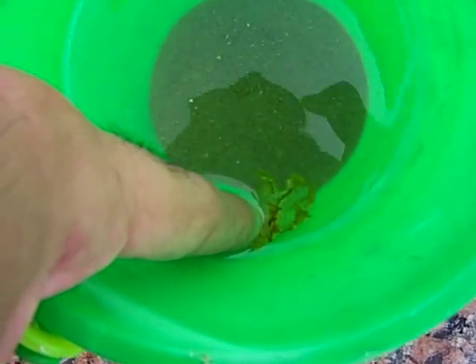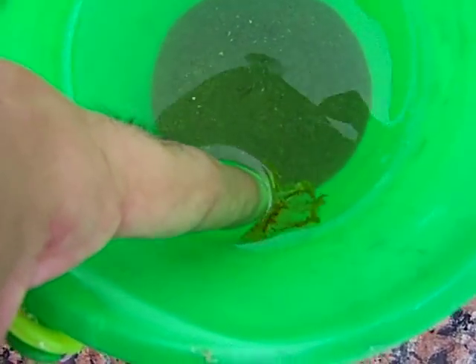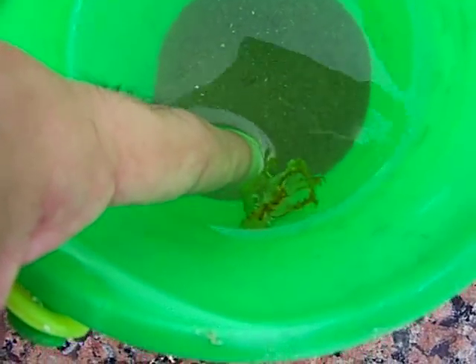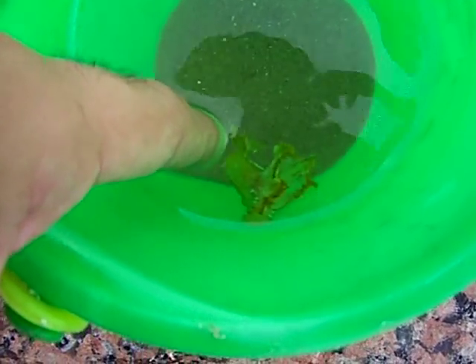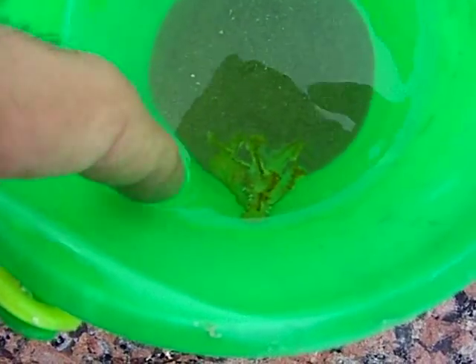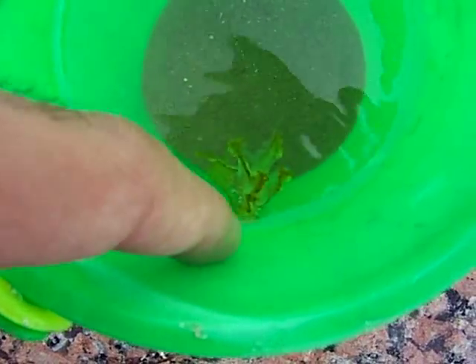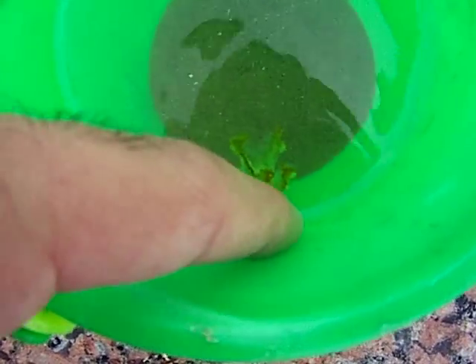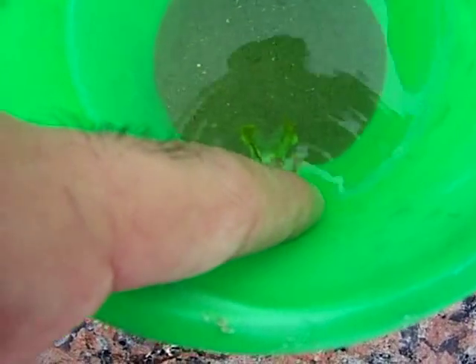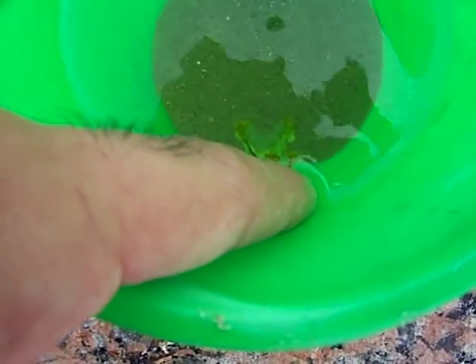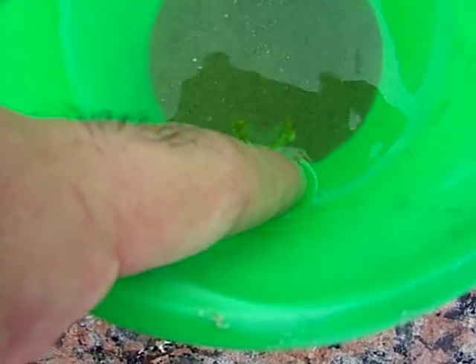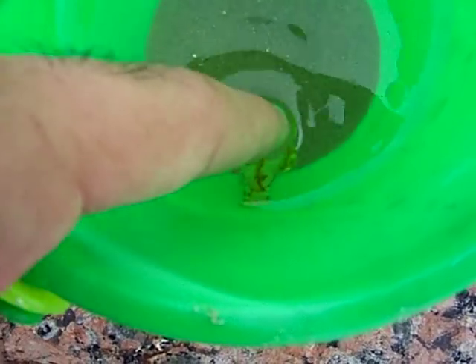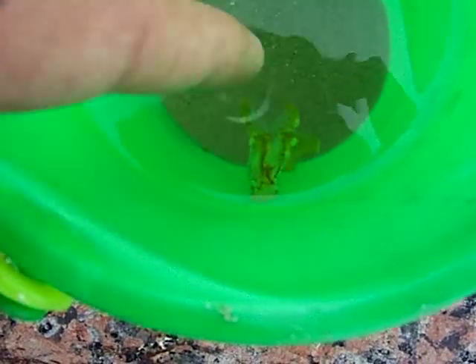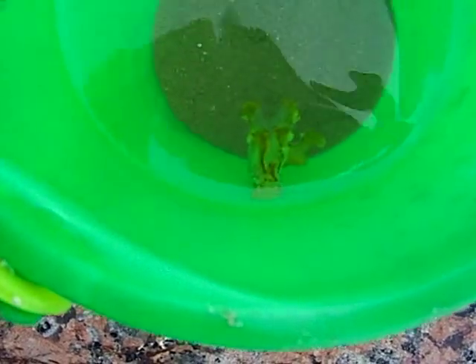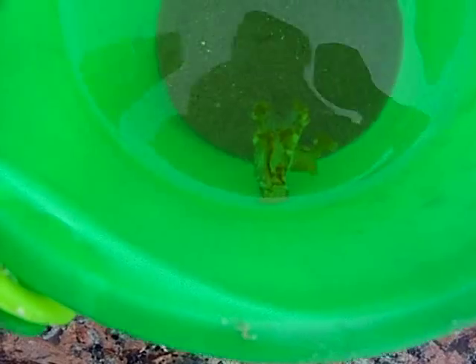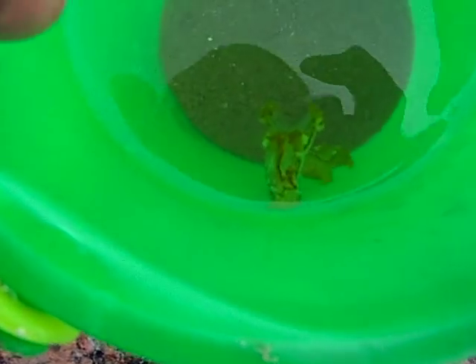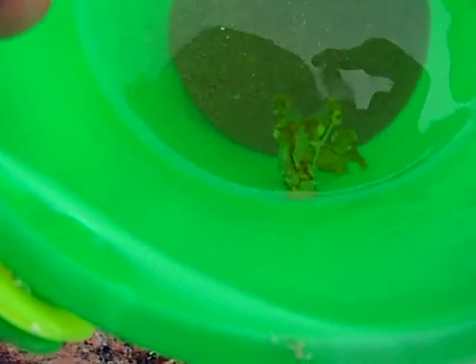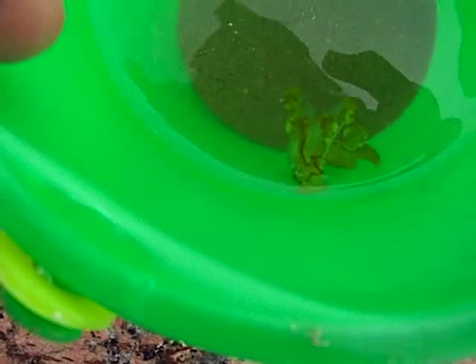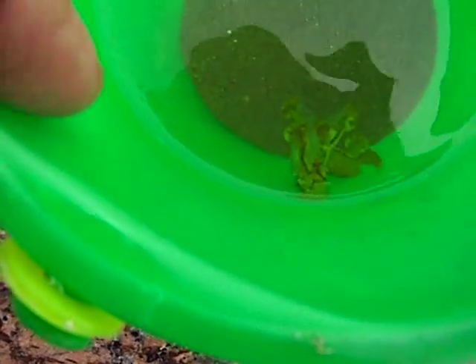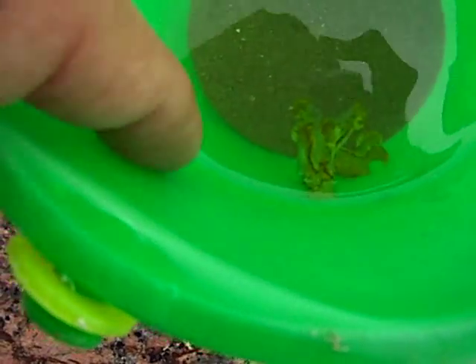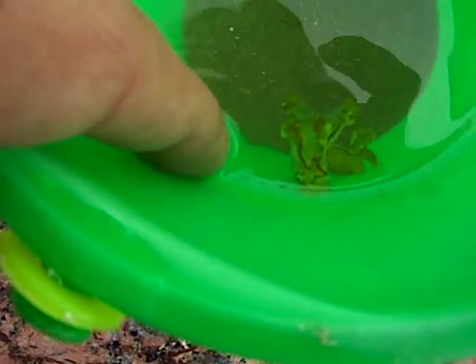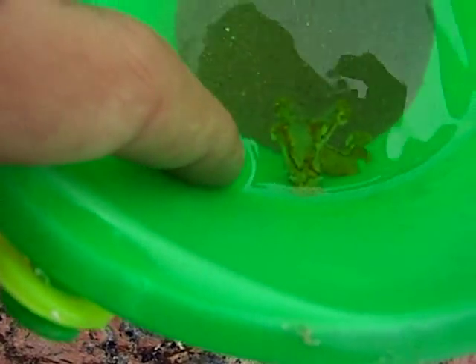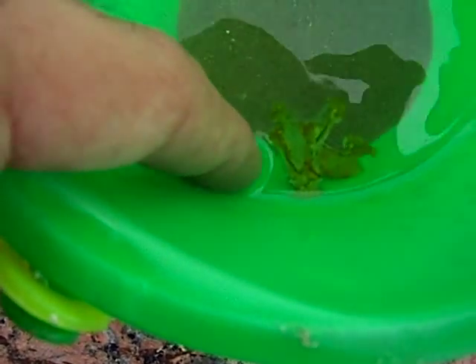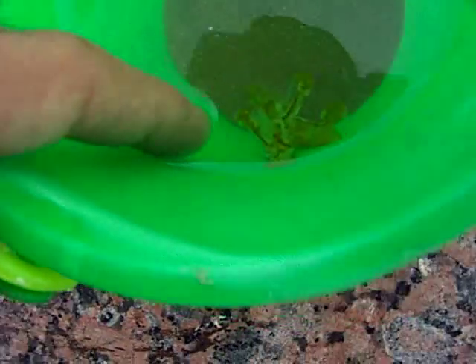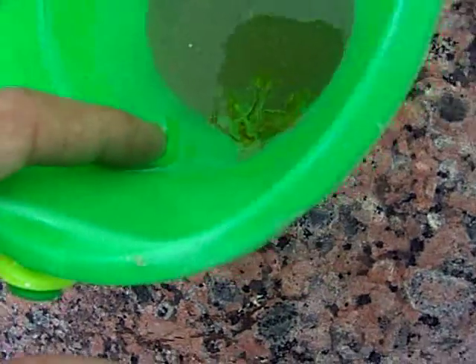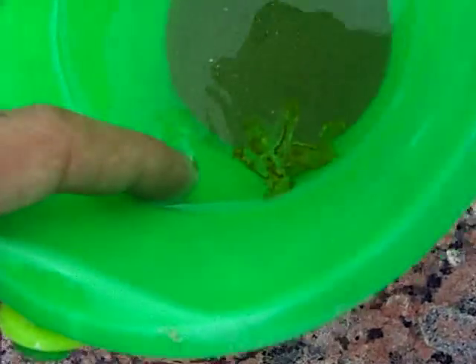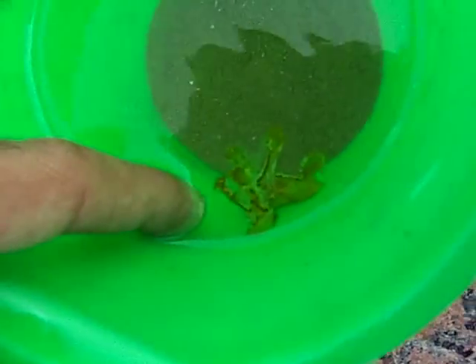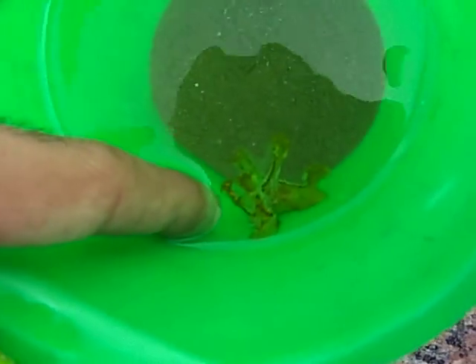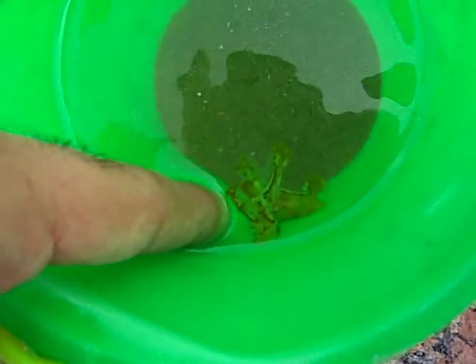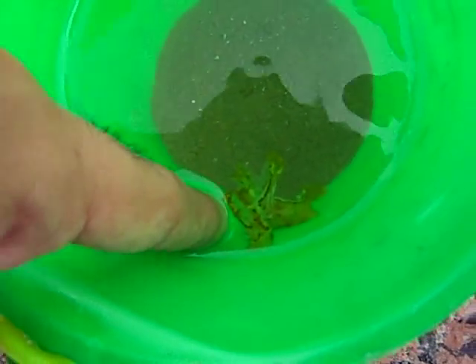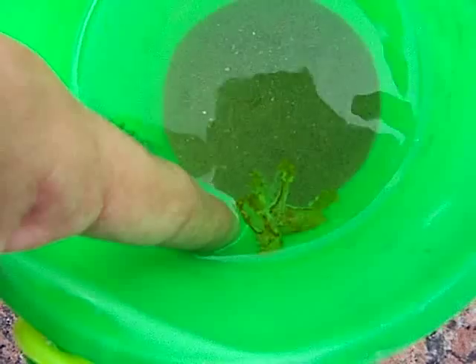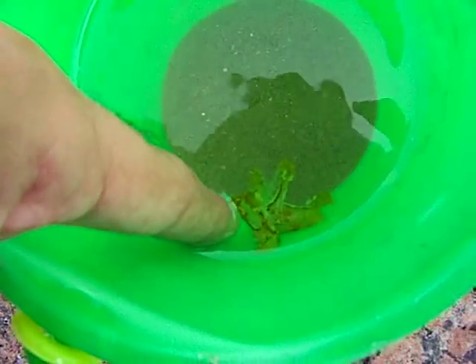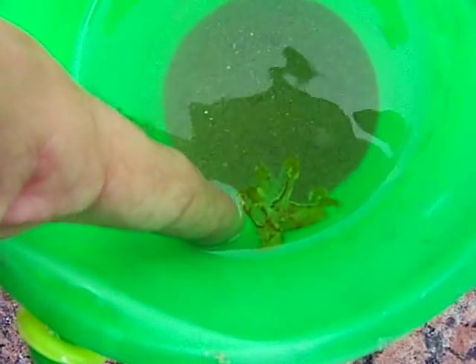Come on, swim. Trying to get this thing to swim.